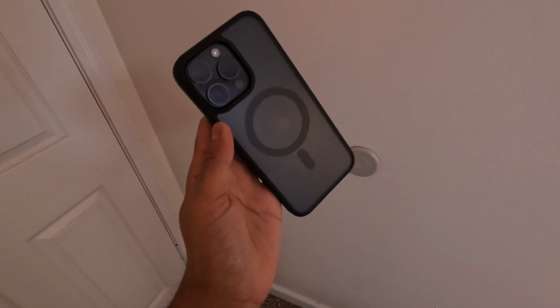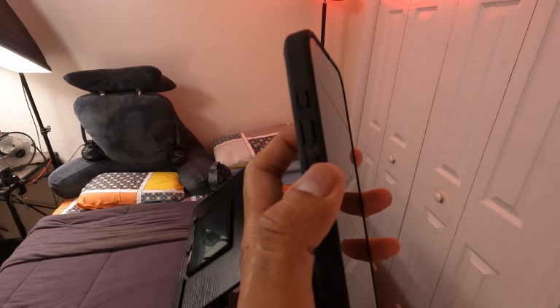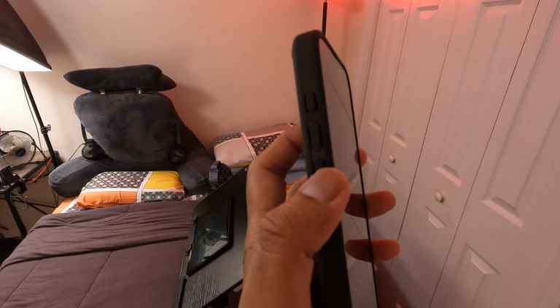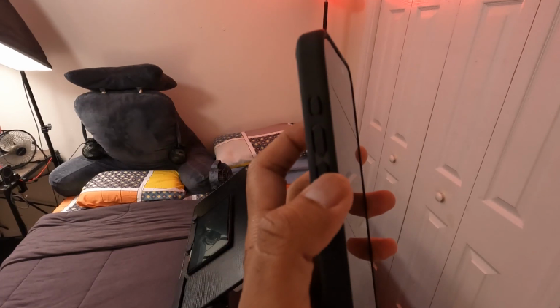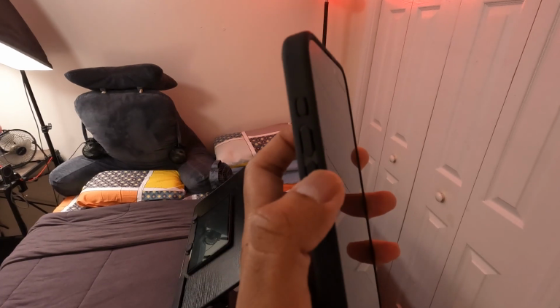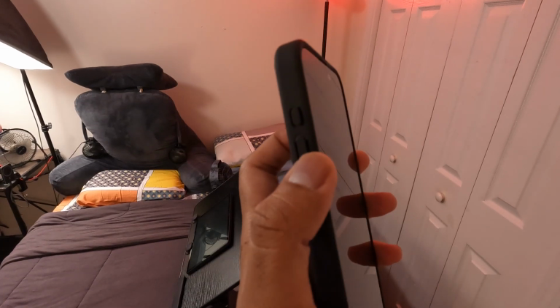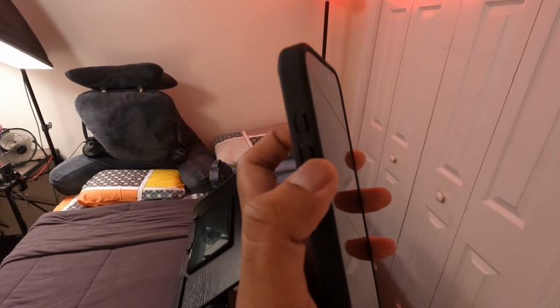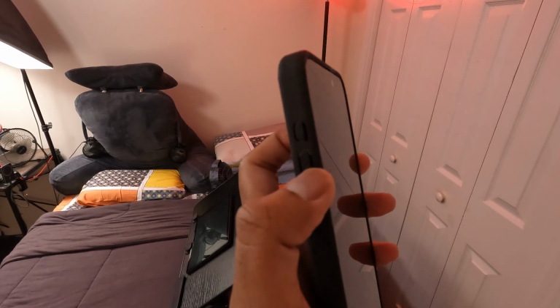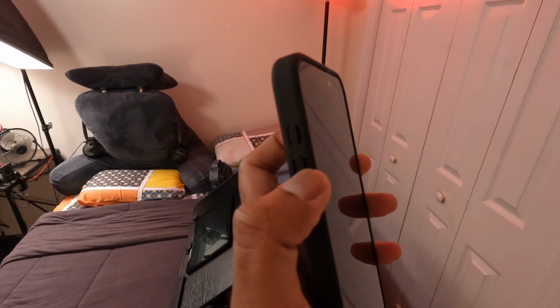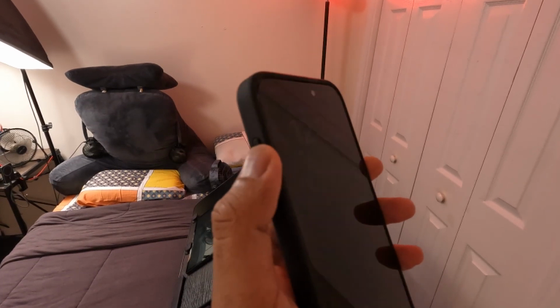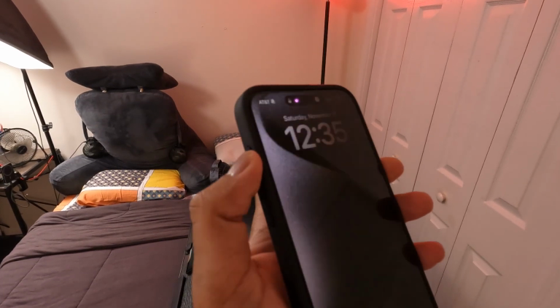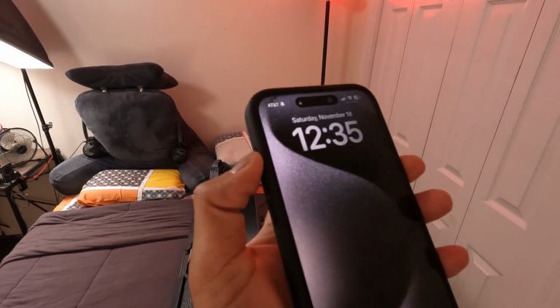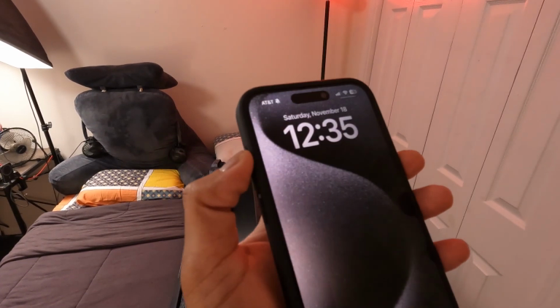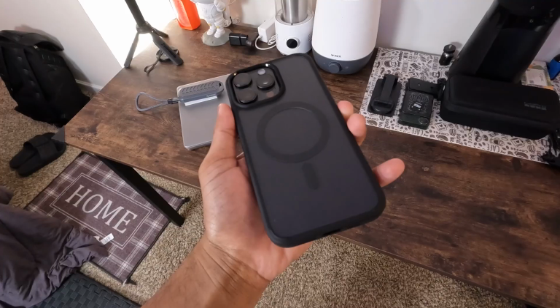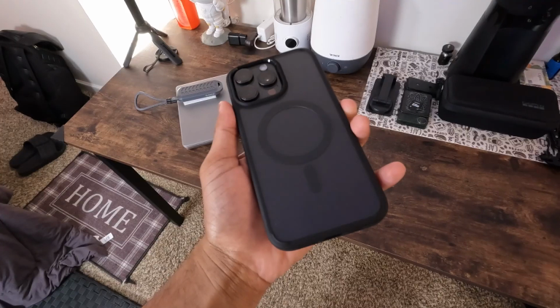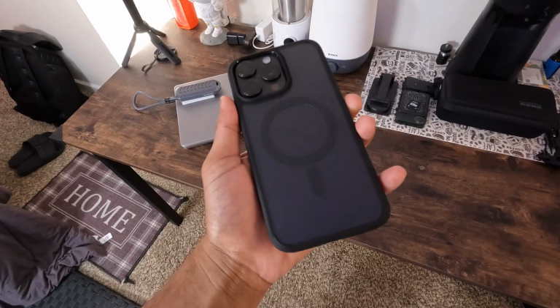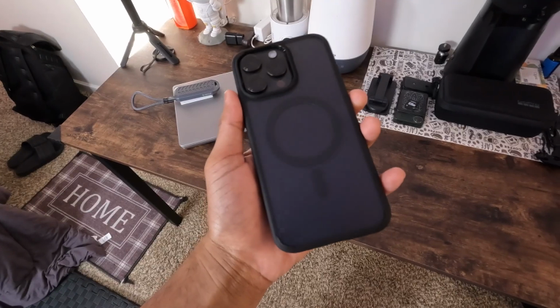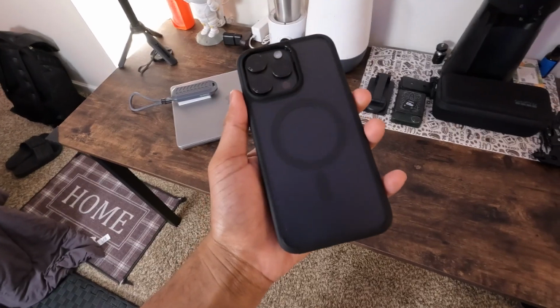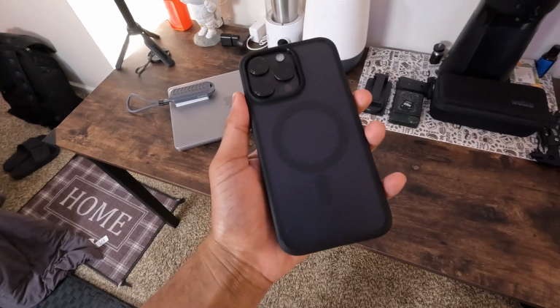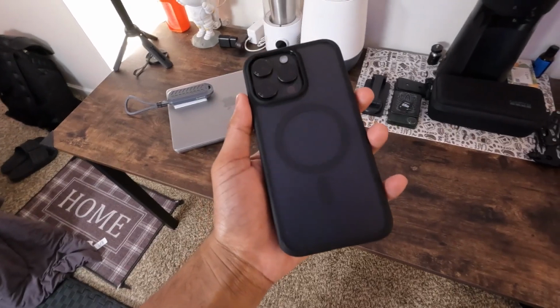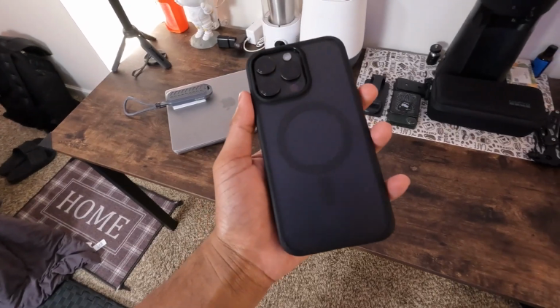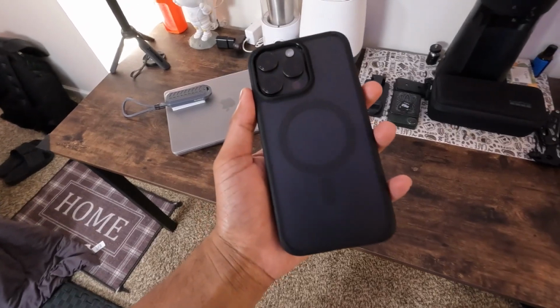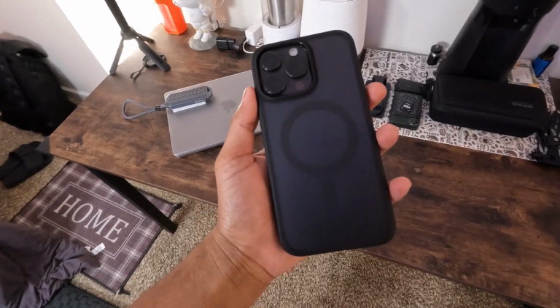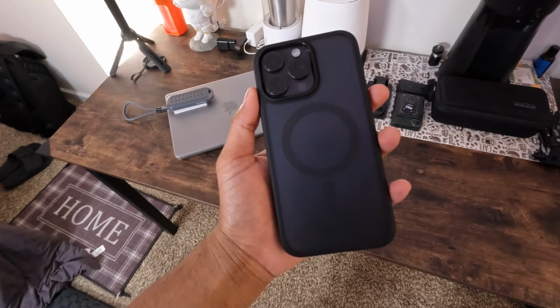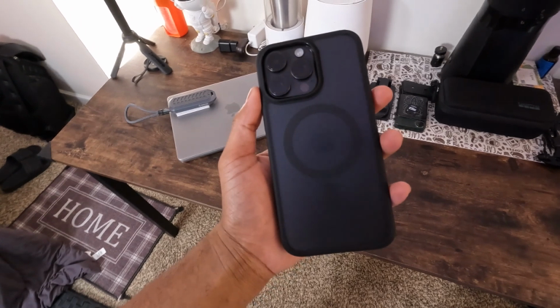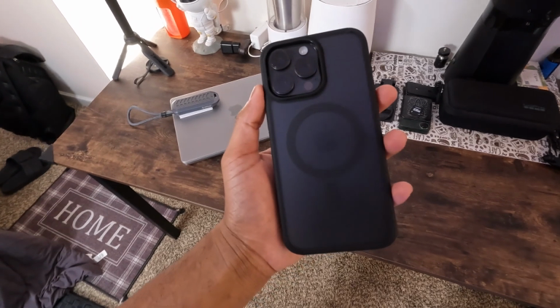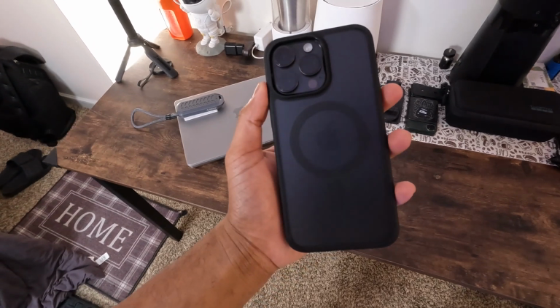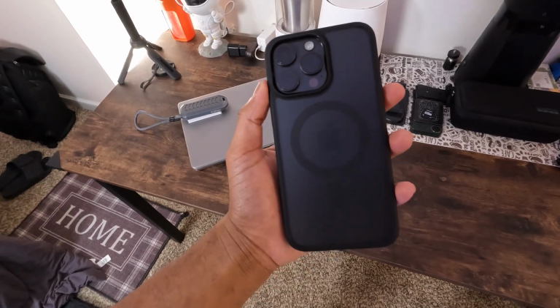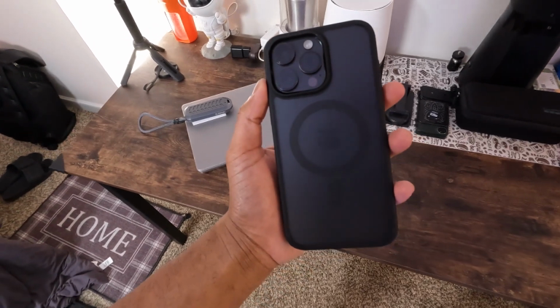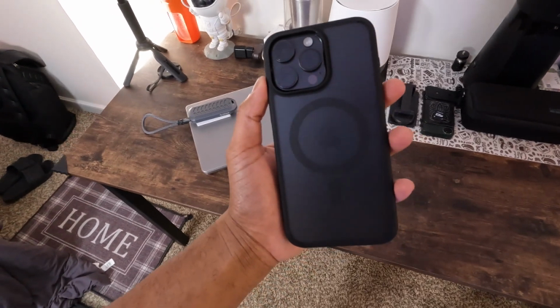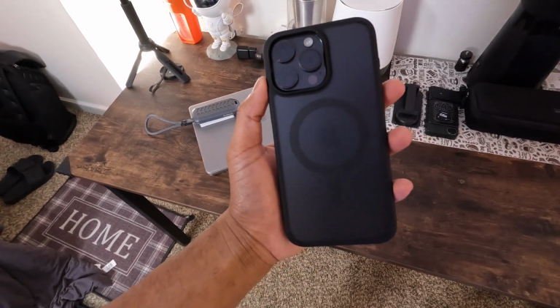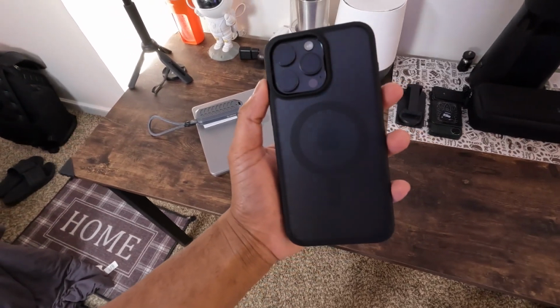Plus, the tactile buttons are a subtle but great feature. They give you a satisfying click every time you press them.